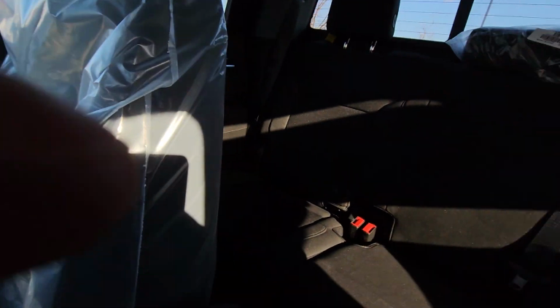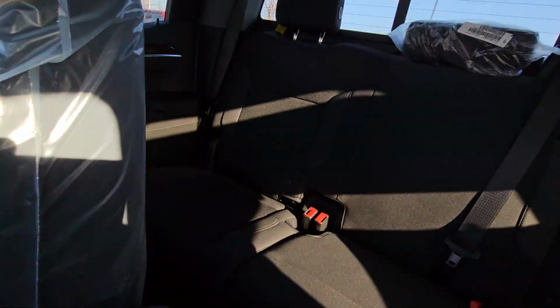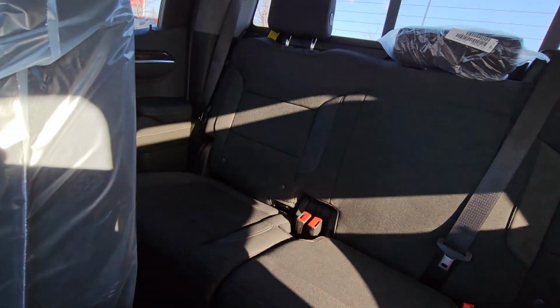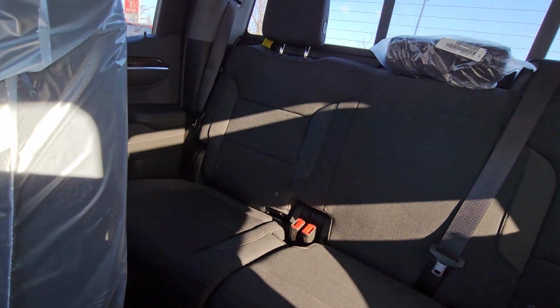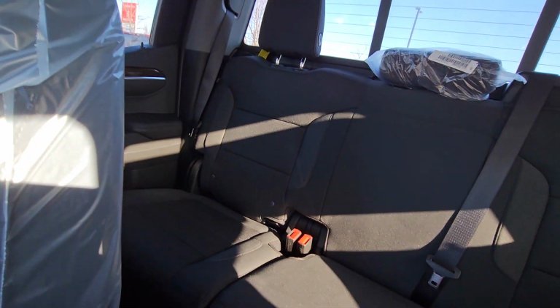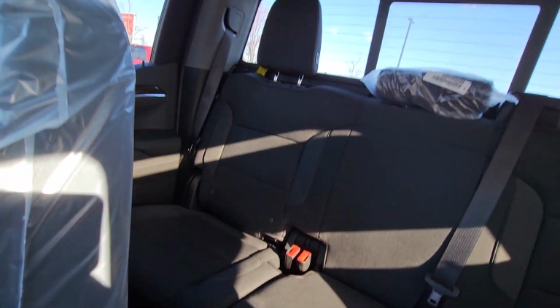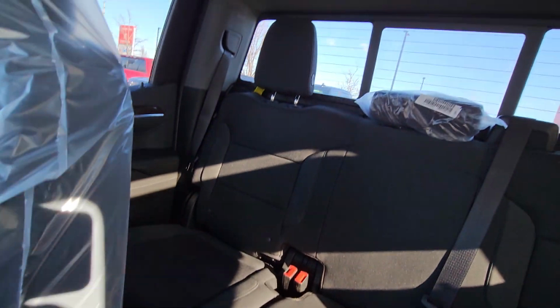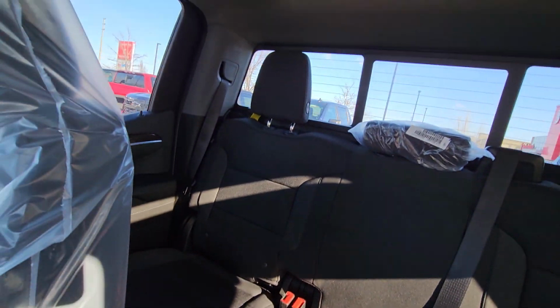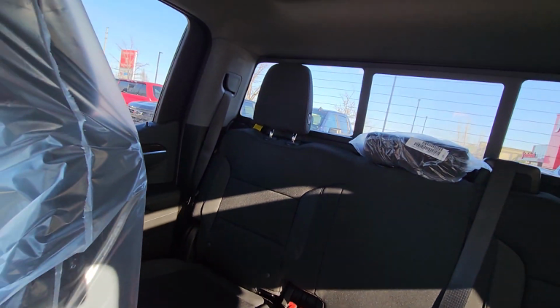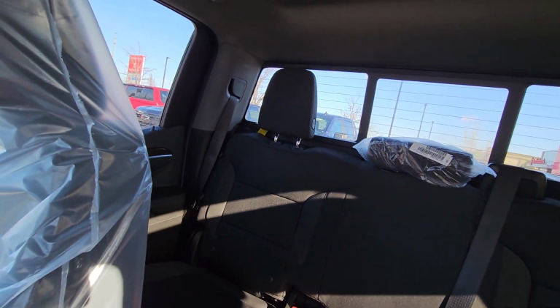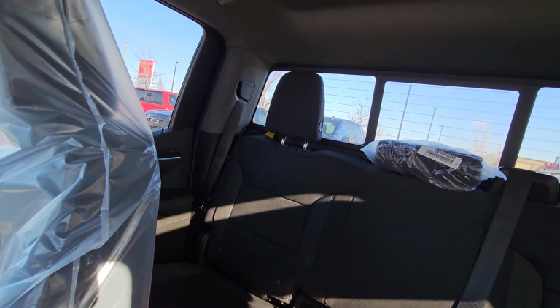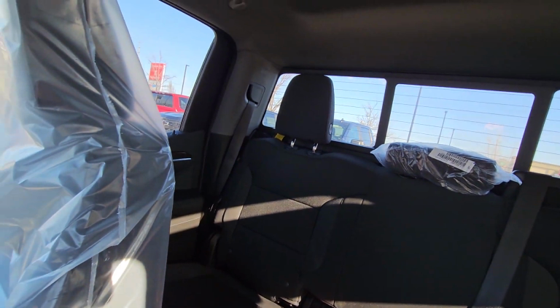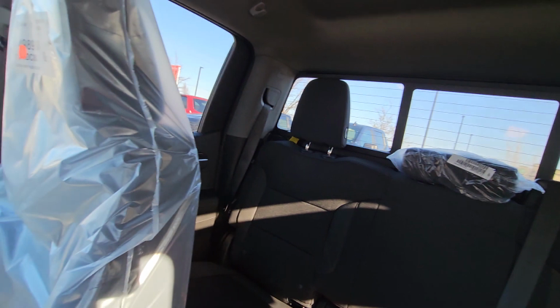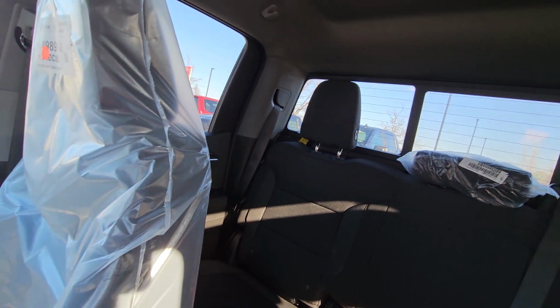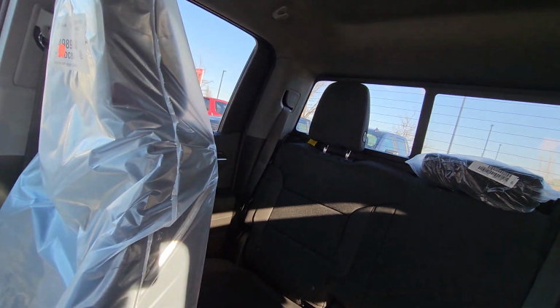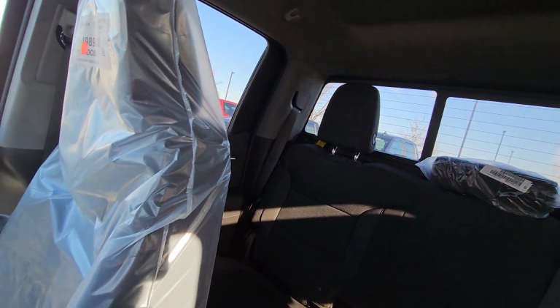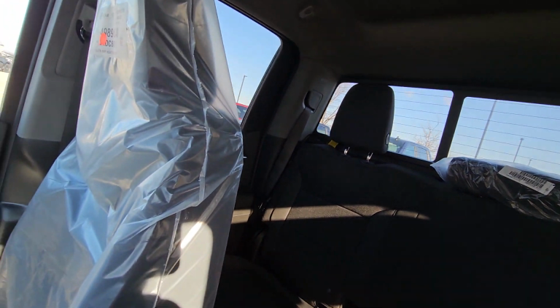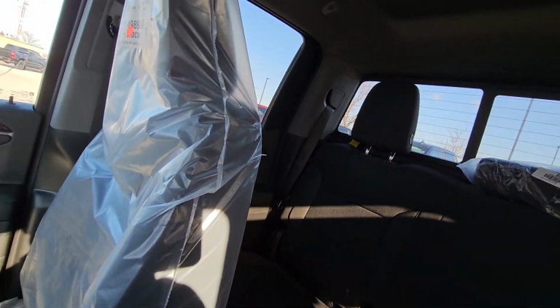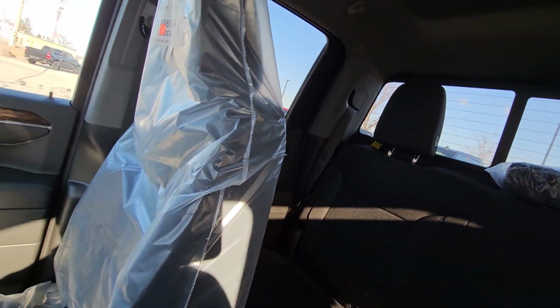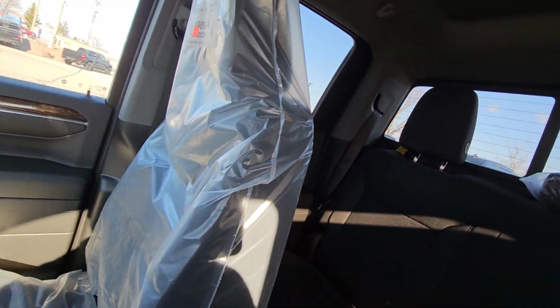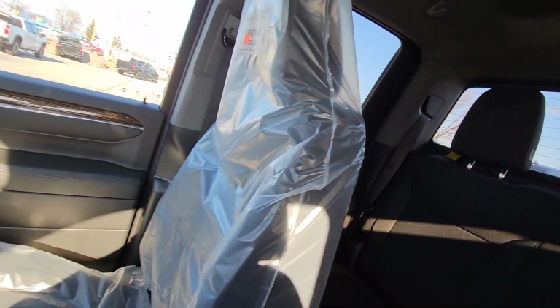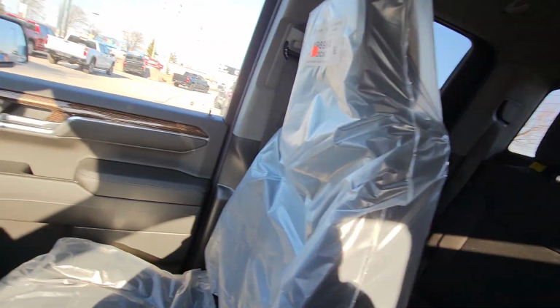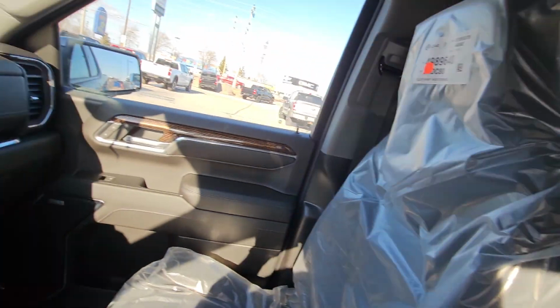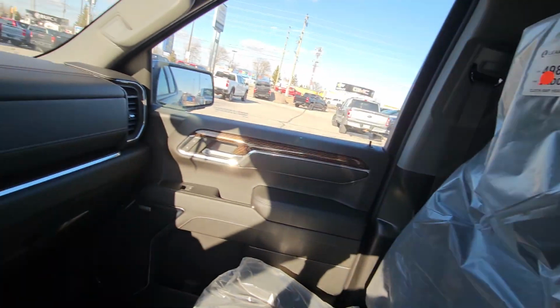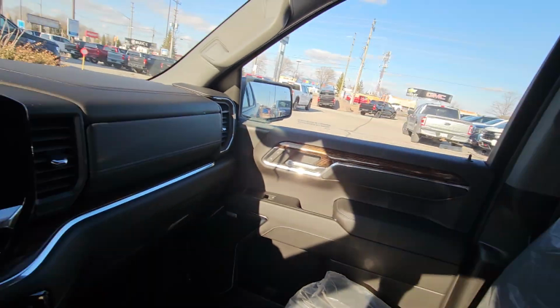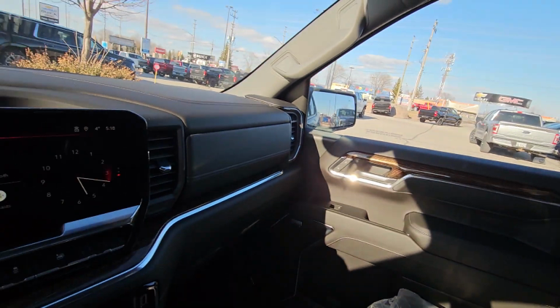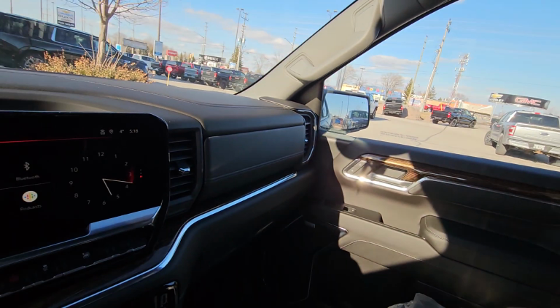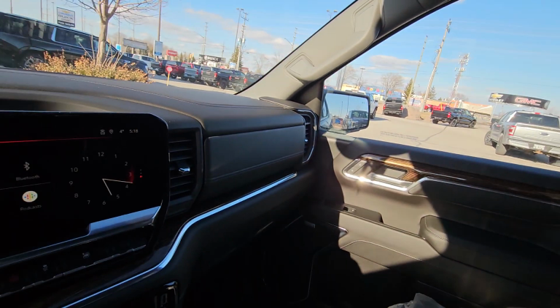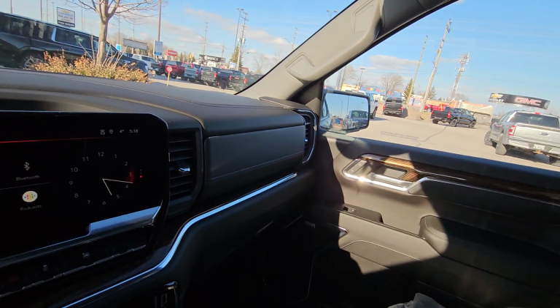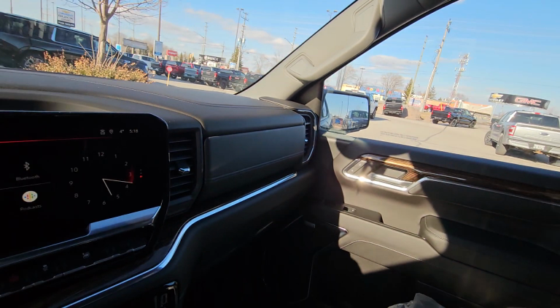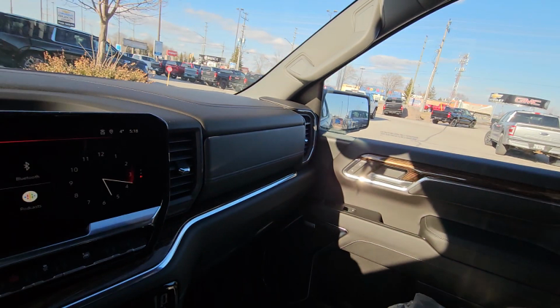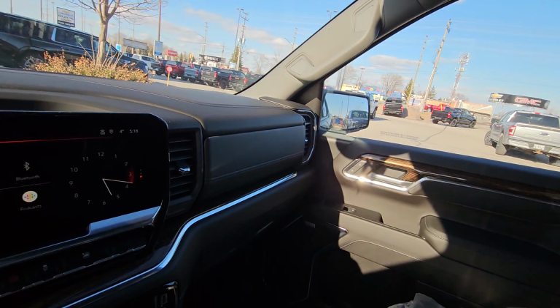Lots of room in the back seat. That power sliding rear window with a defroster. Beautiful truck.